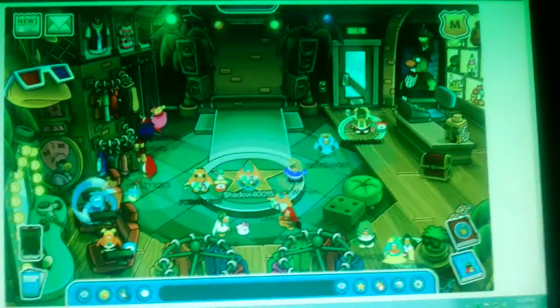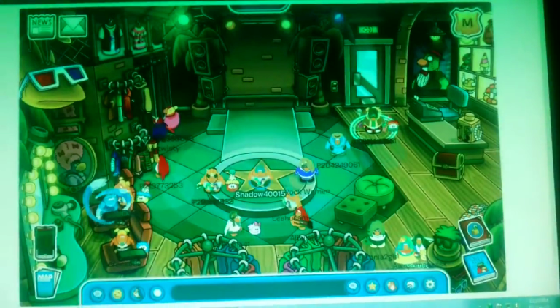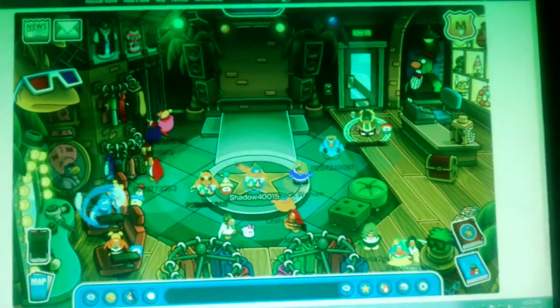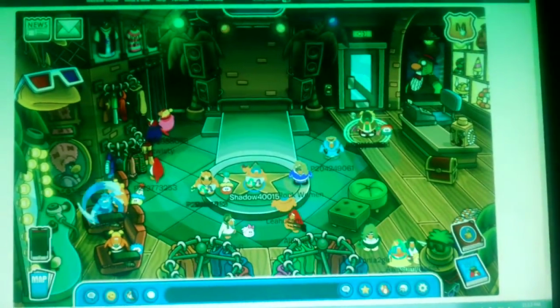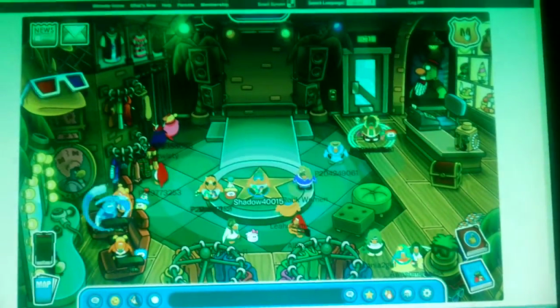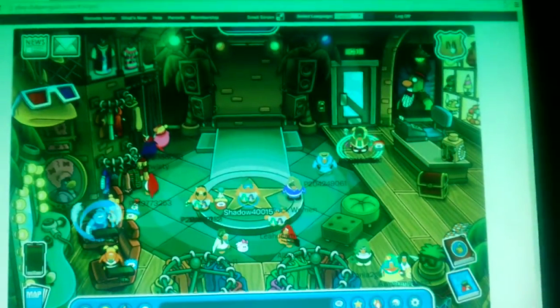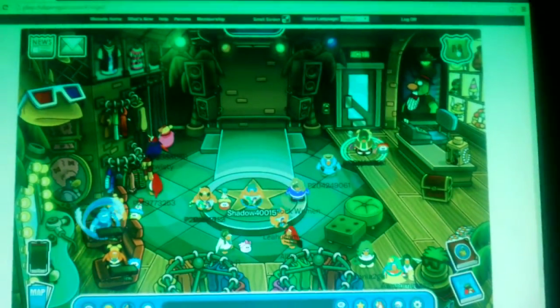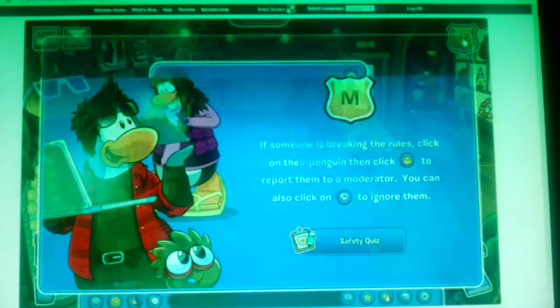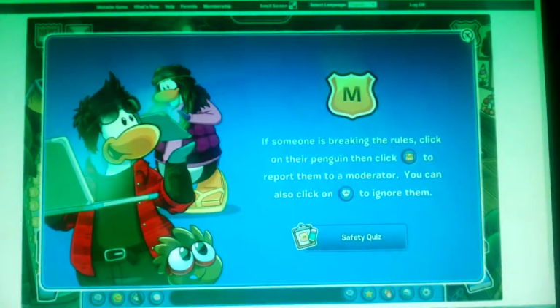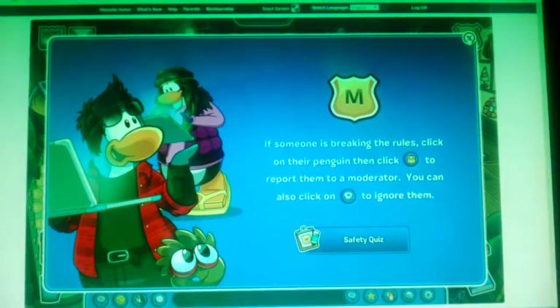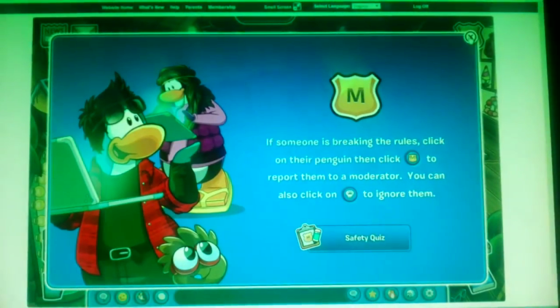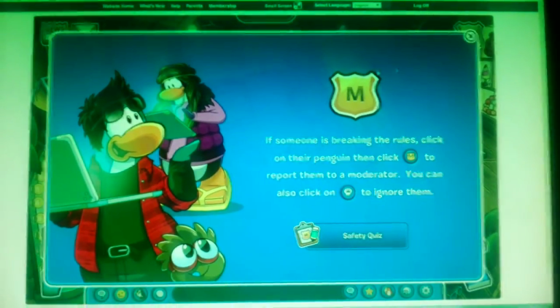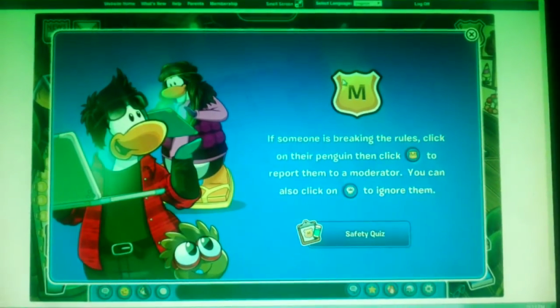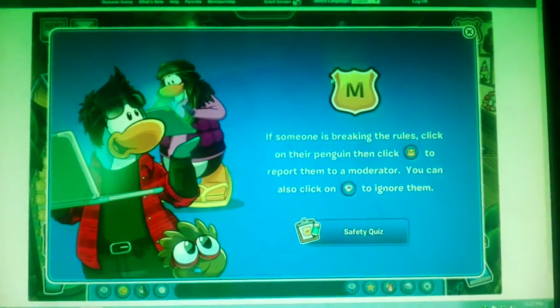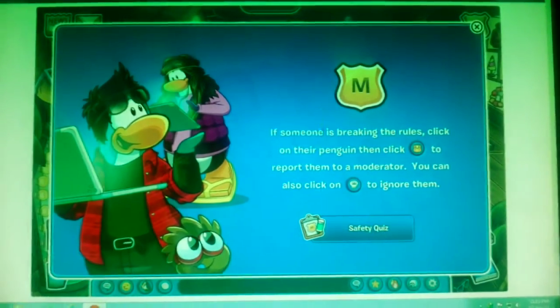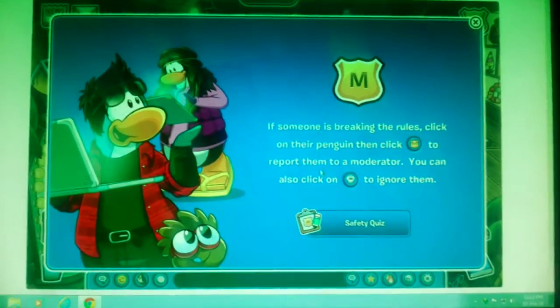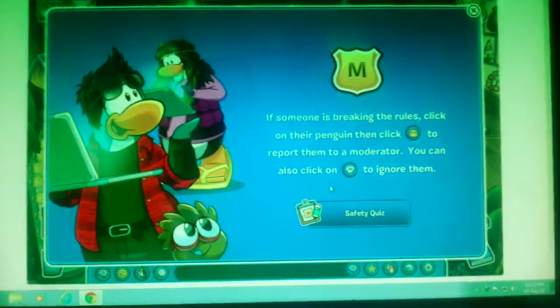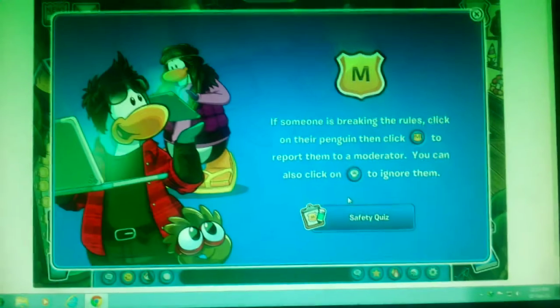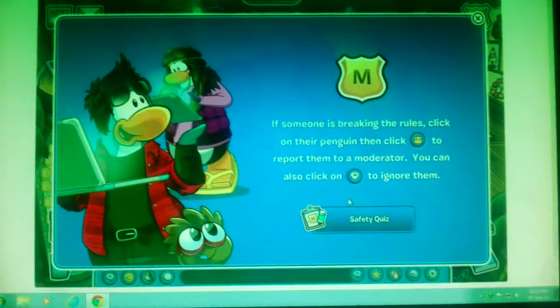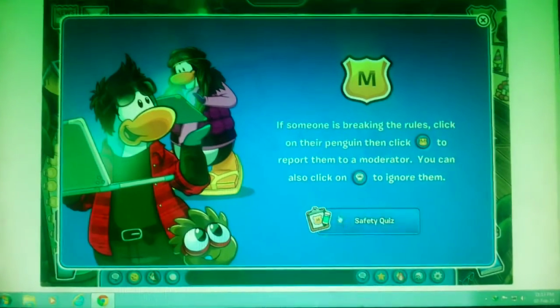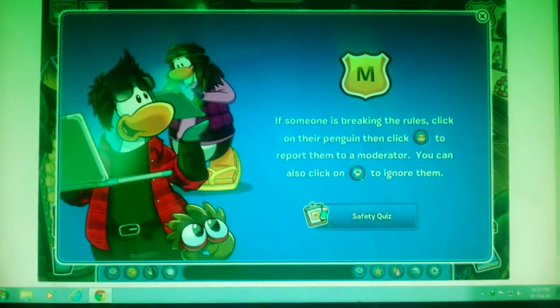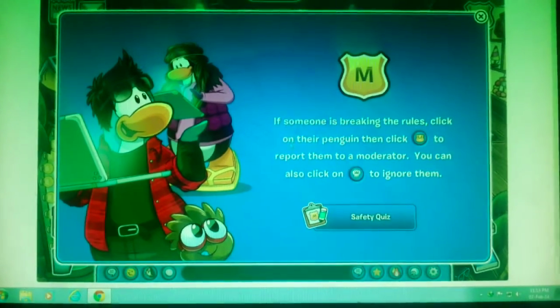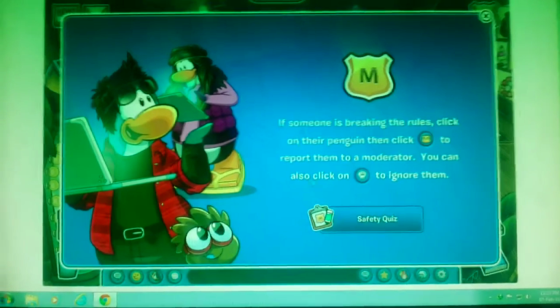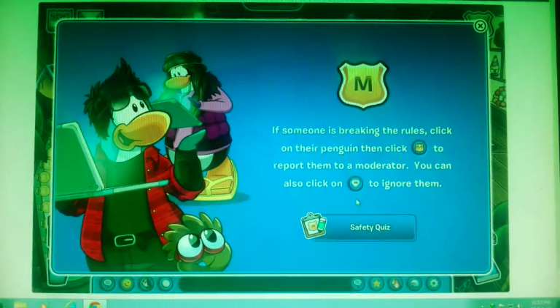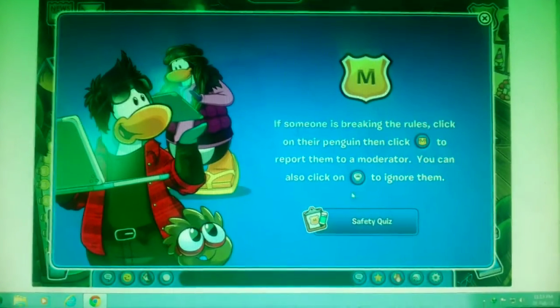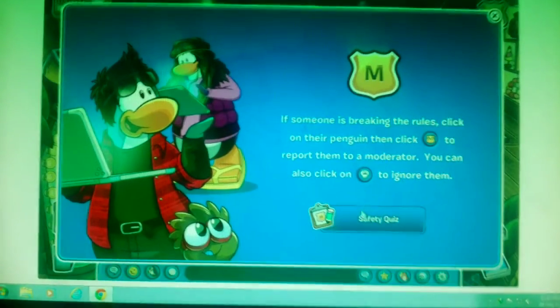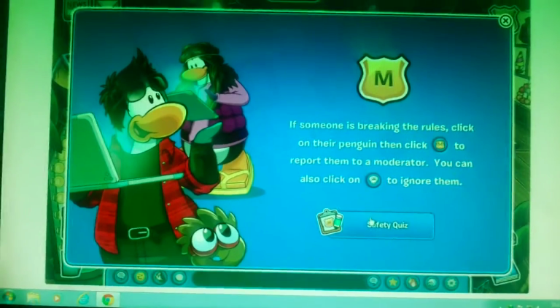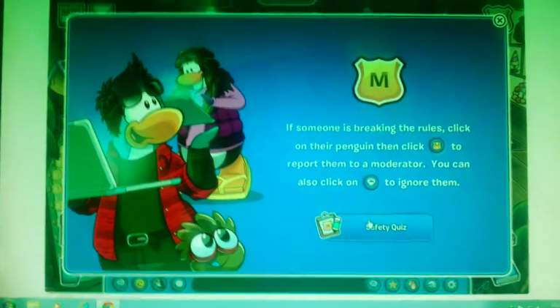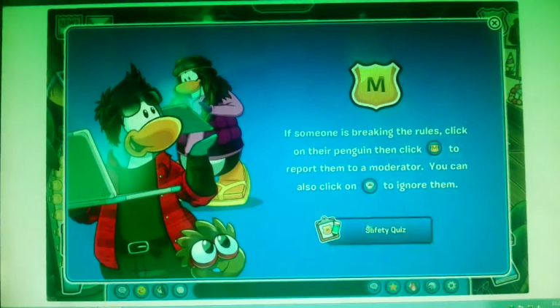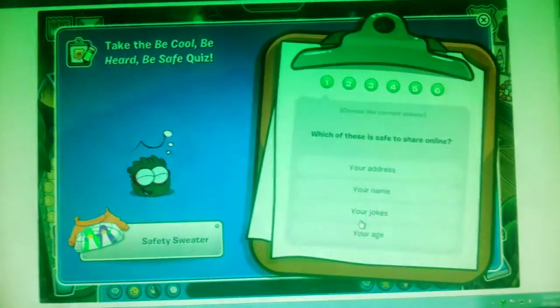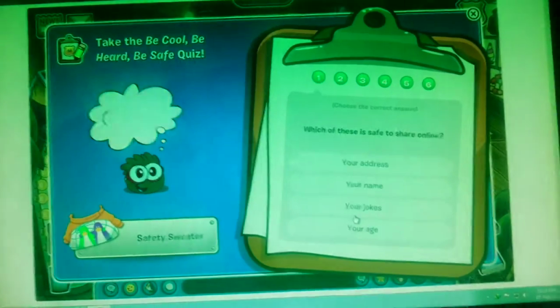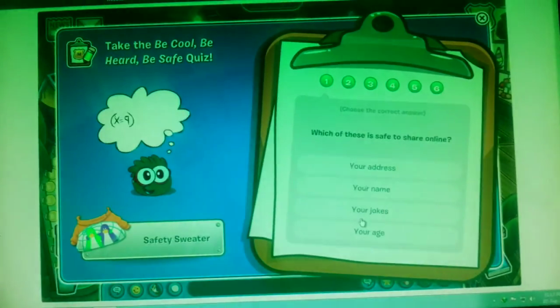So here it is. Go to the report place site. You will get something like this — a Safety Quiz. Click on it.